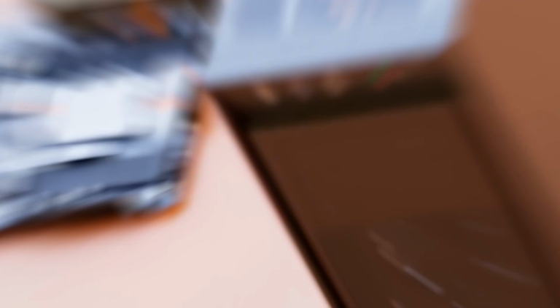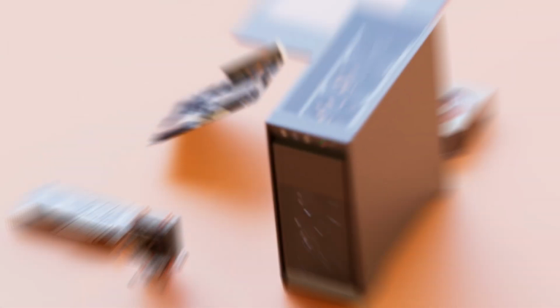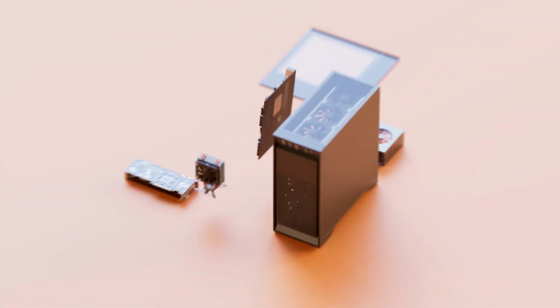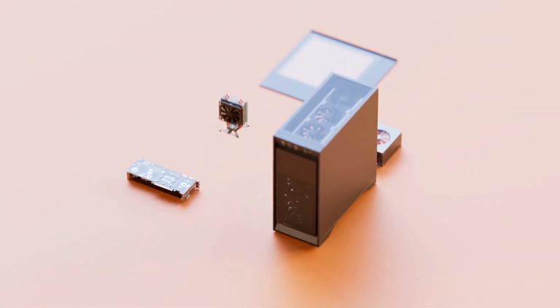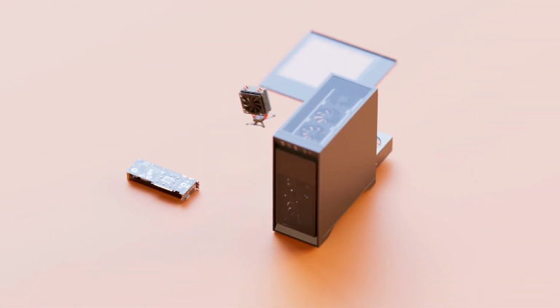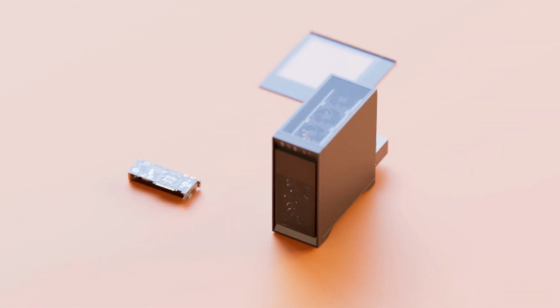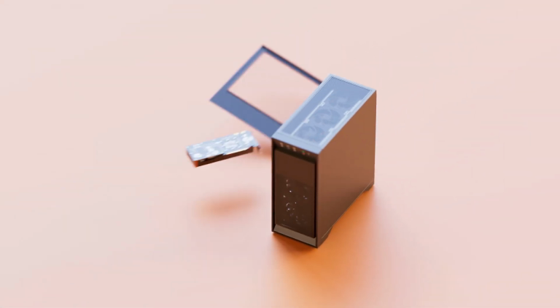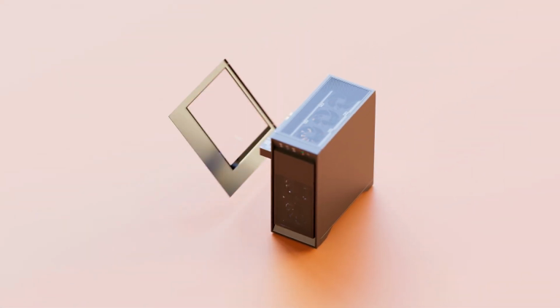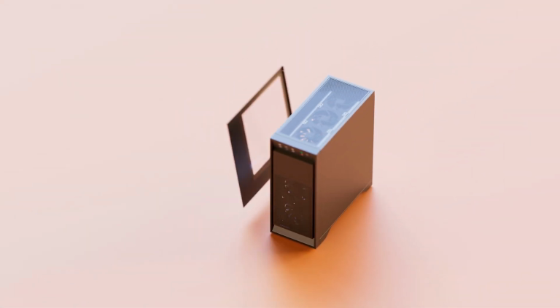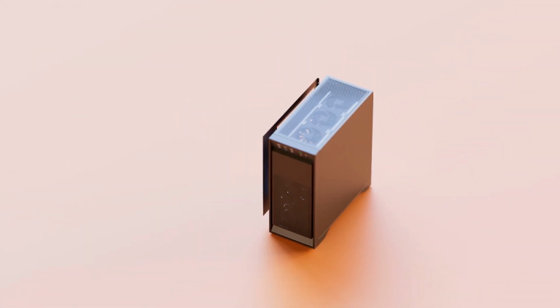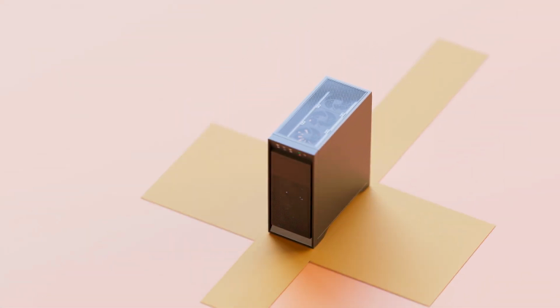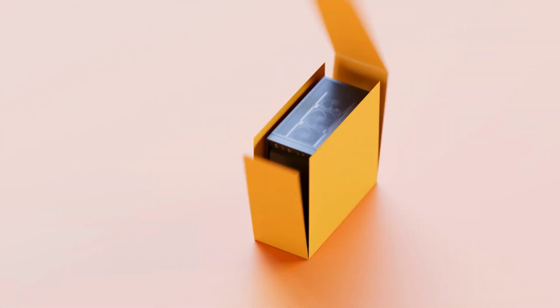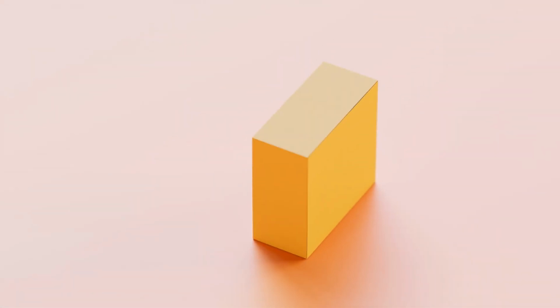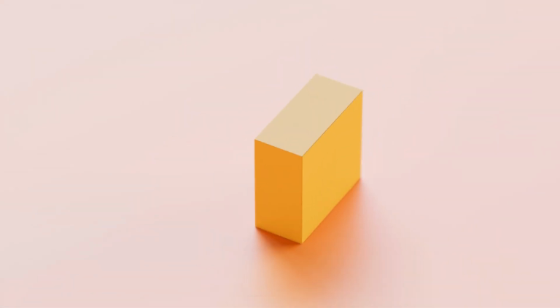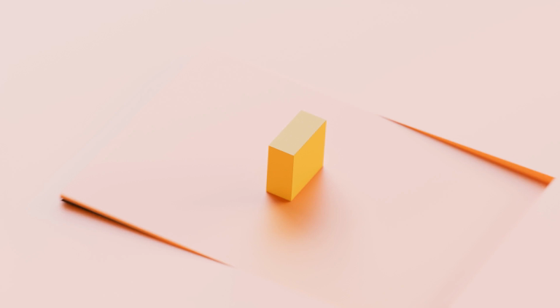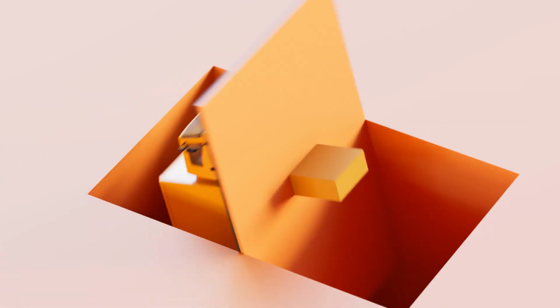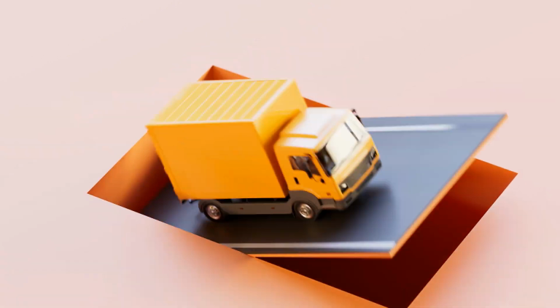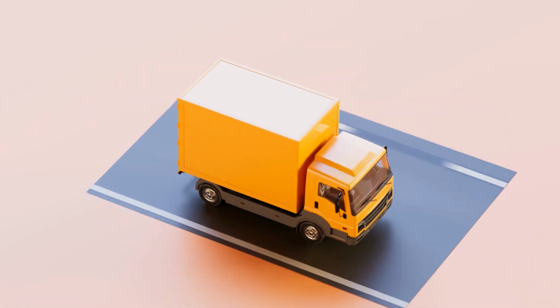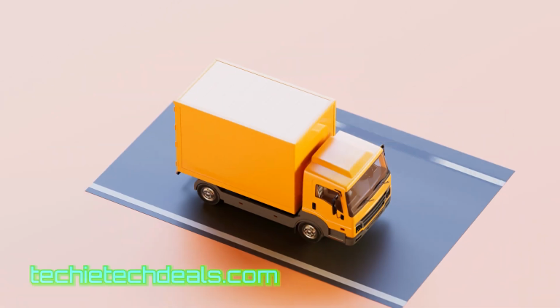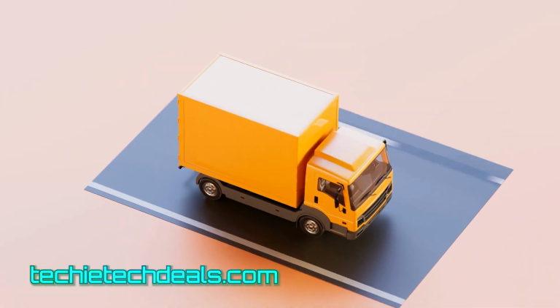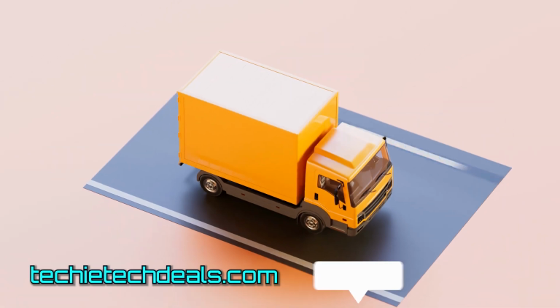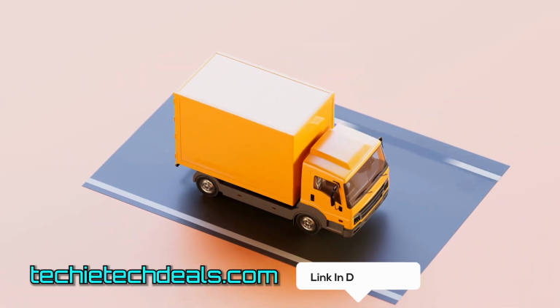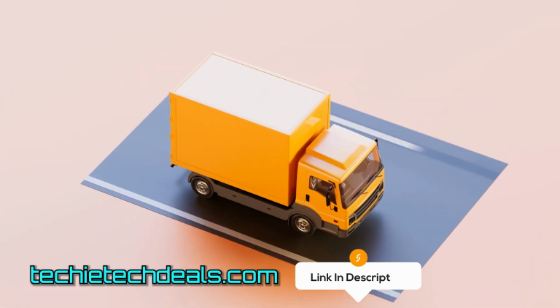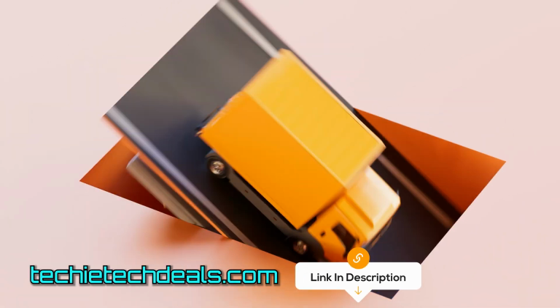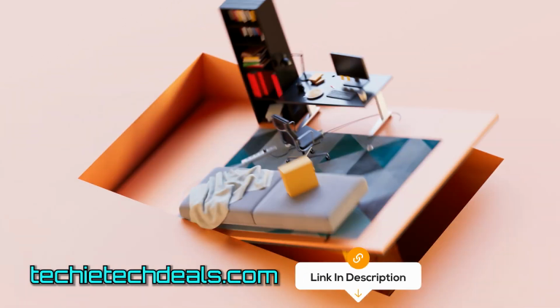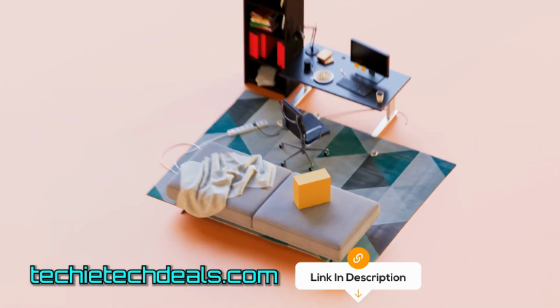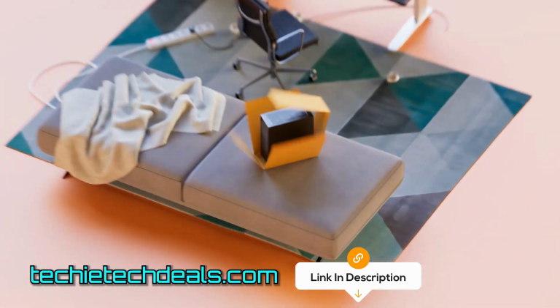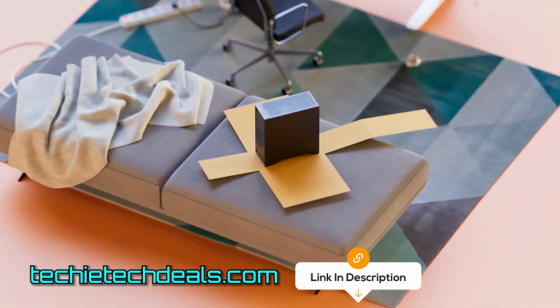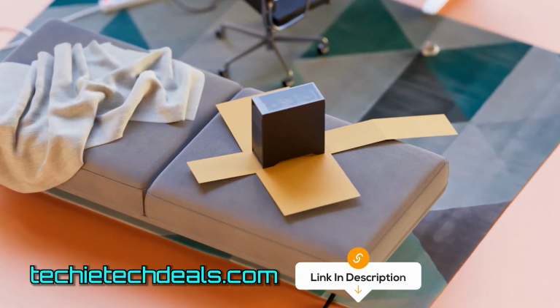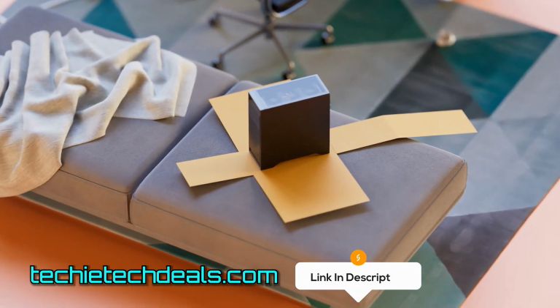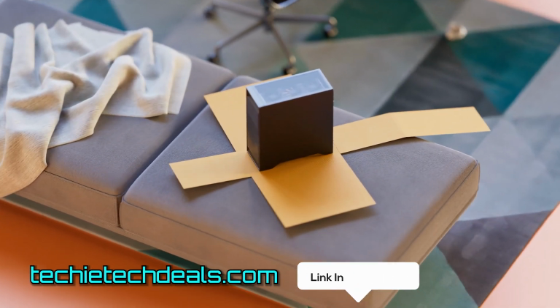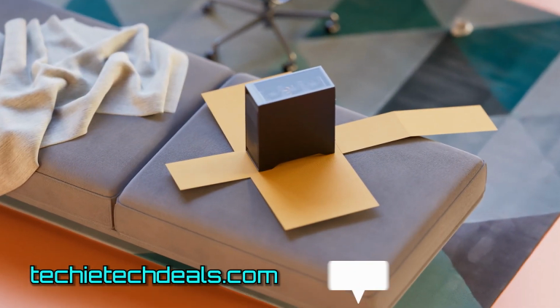And in the future, if you need to find more tech deals, simply visit techytechdeals.com.